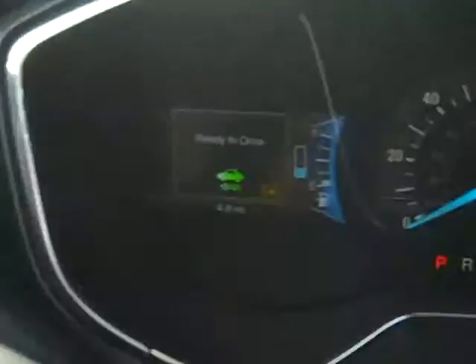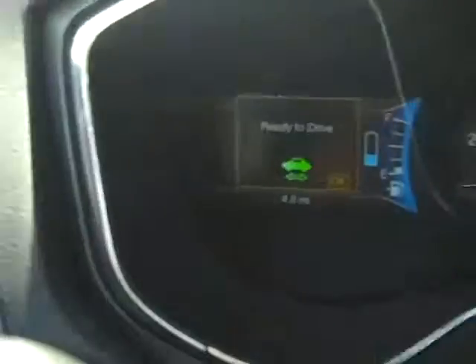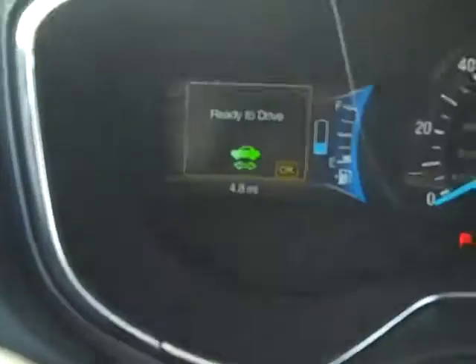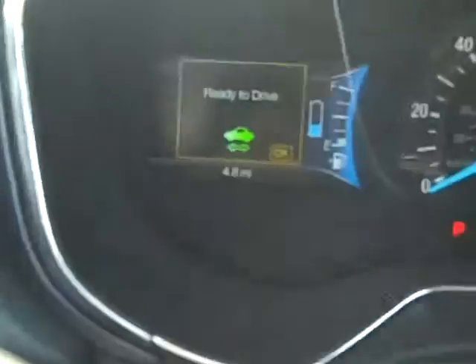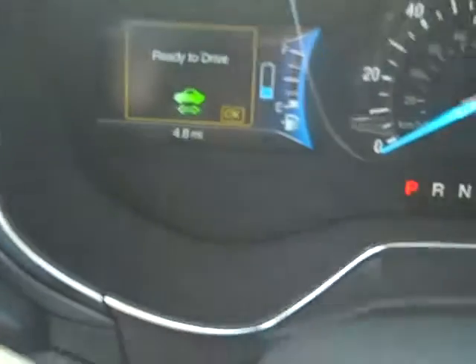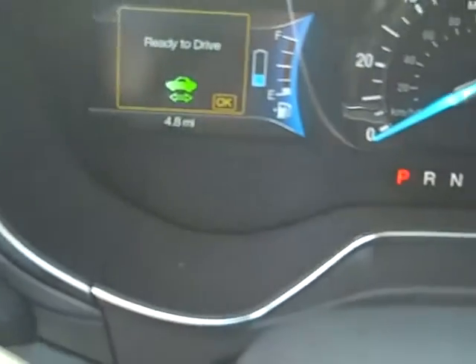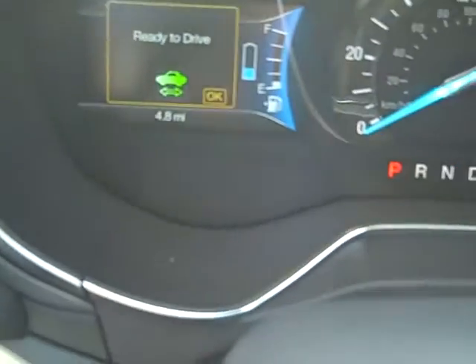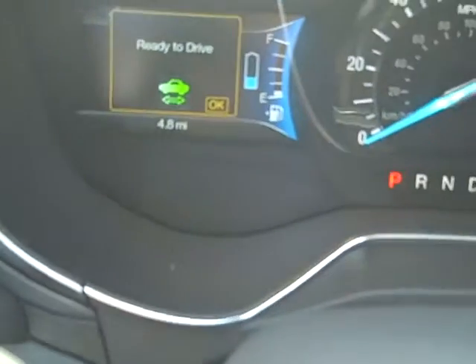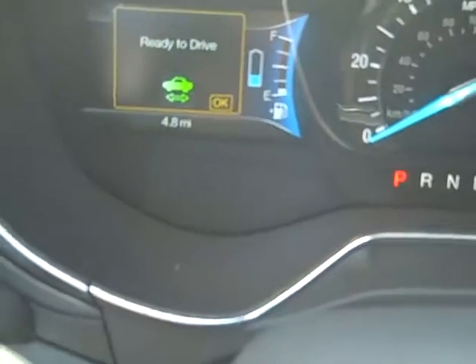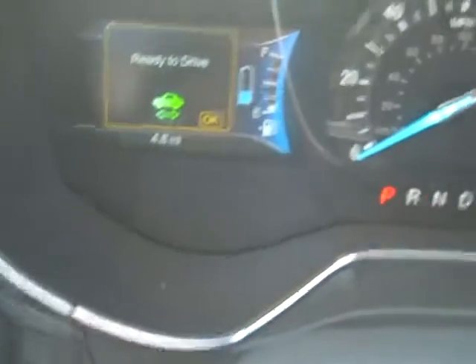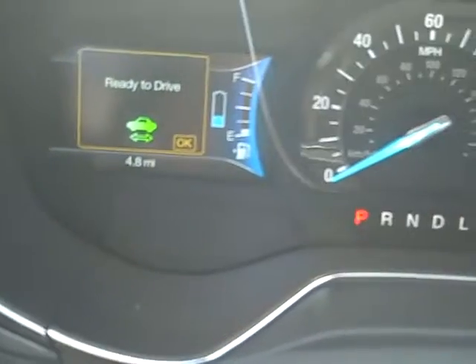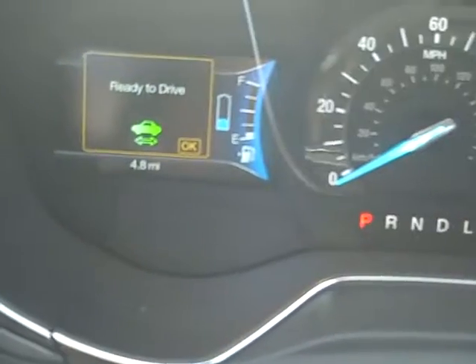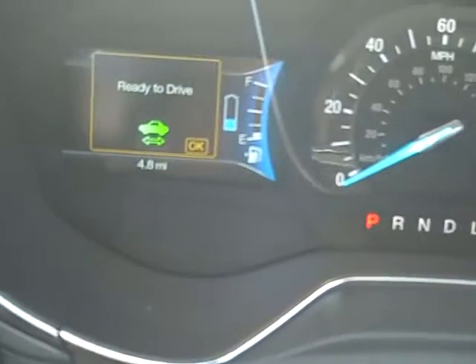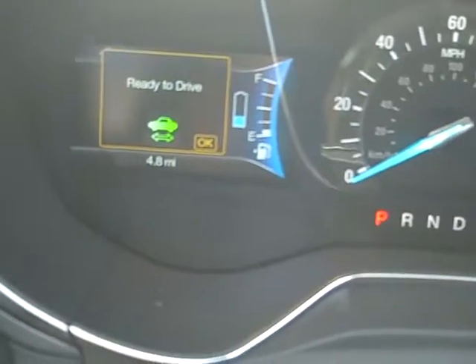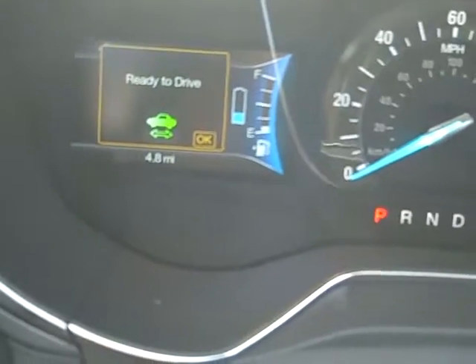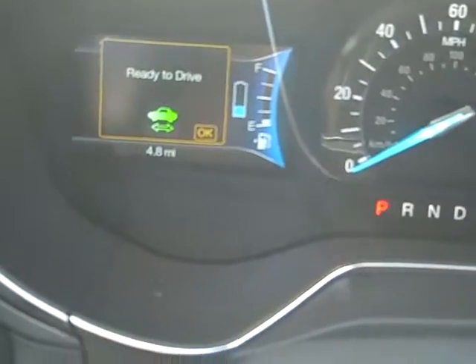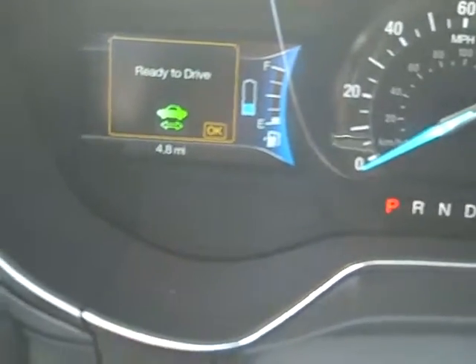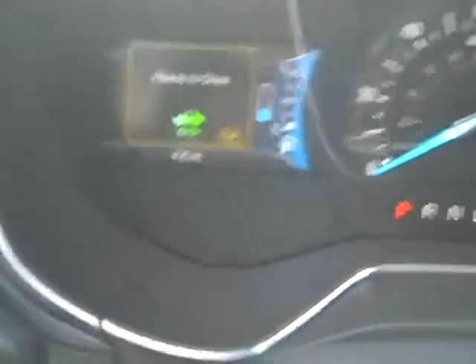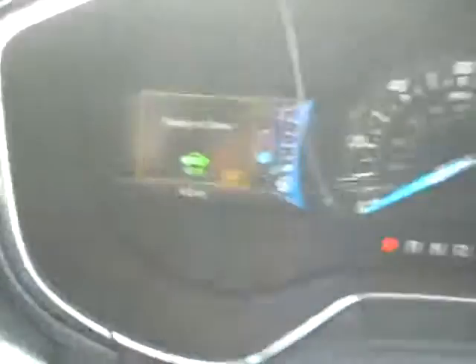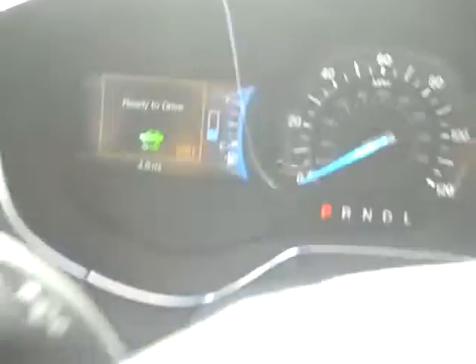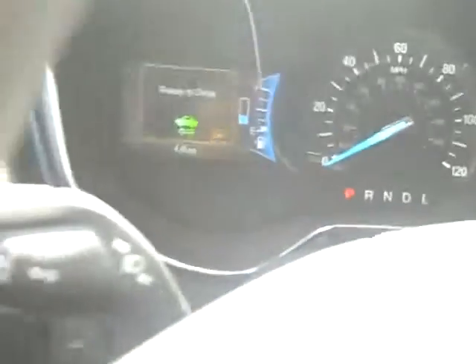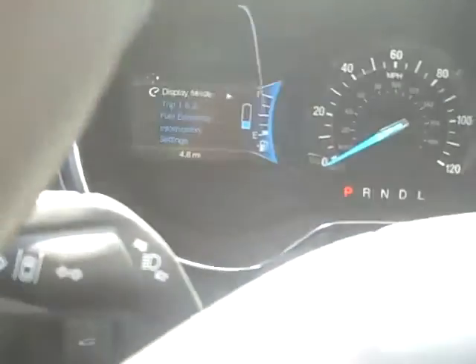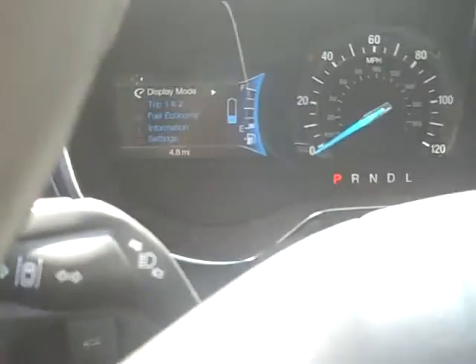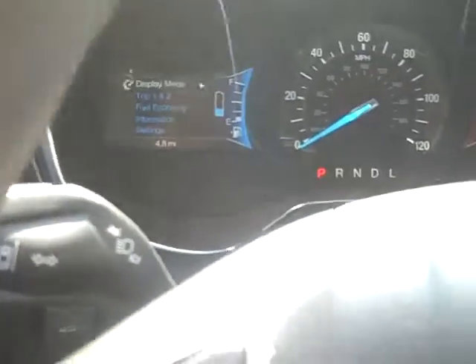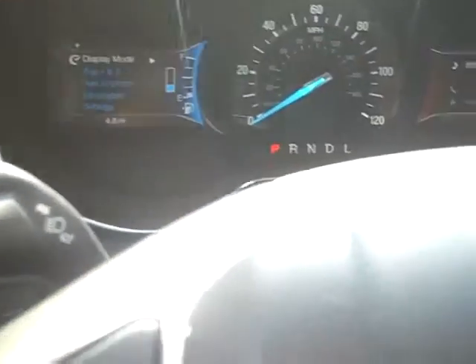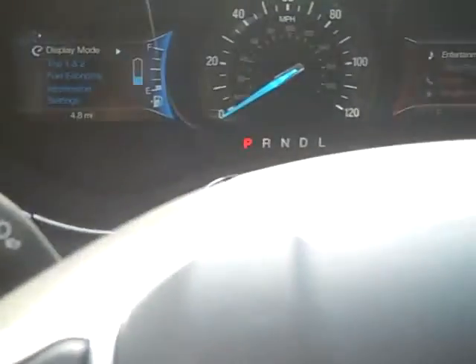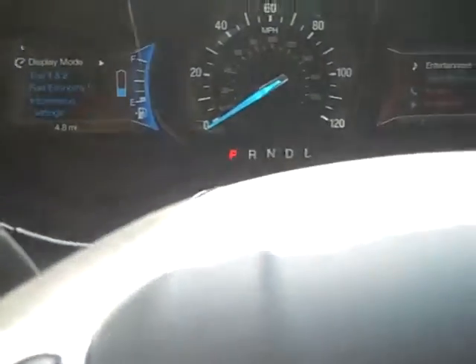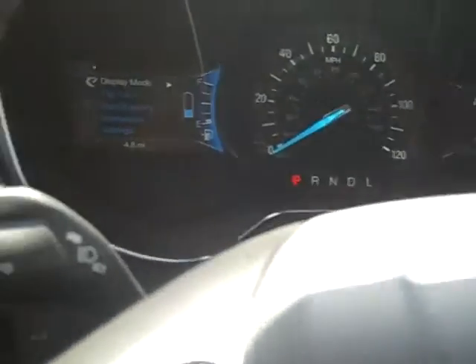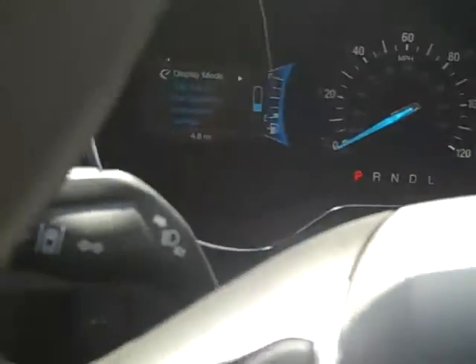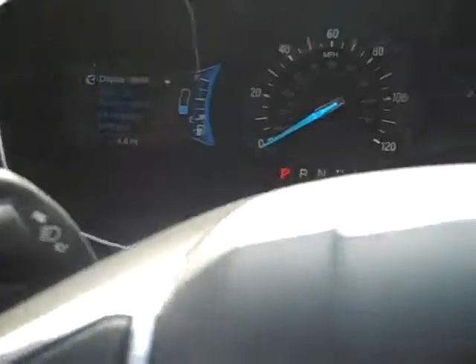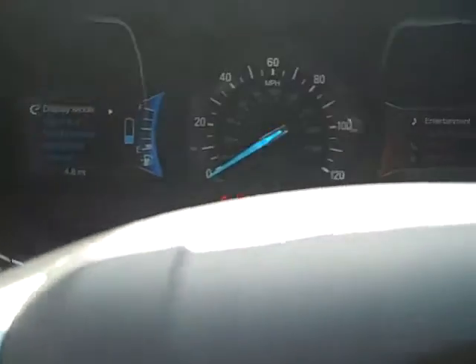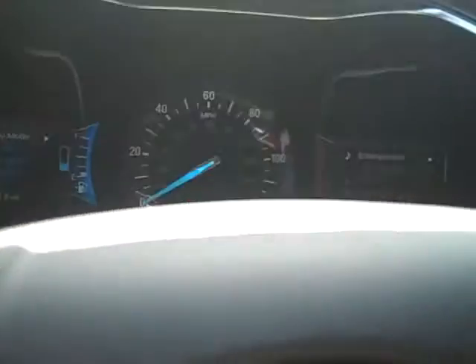And as you can see on the dashboard, with hybrids it will say ready to drive. You won't hear the actual exhaust.